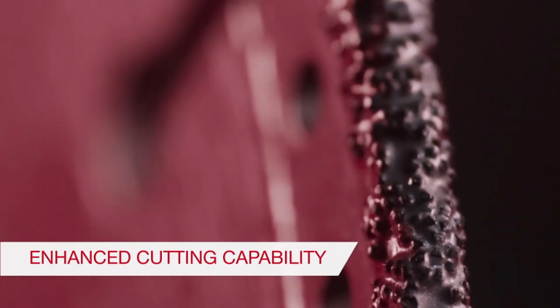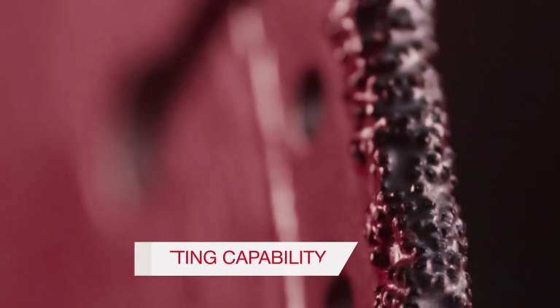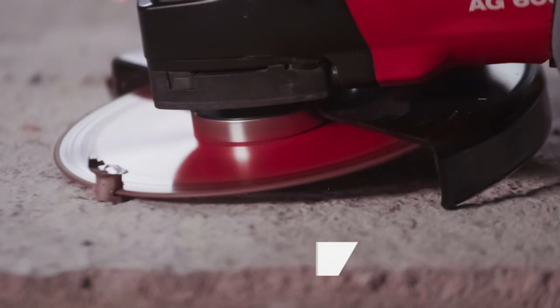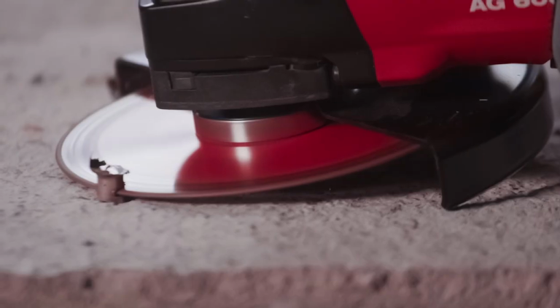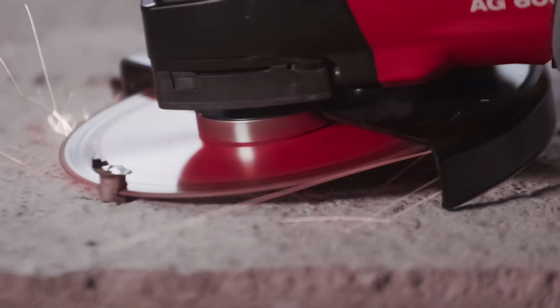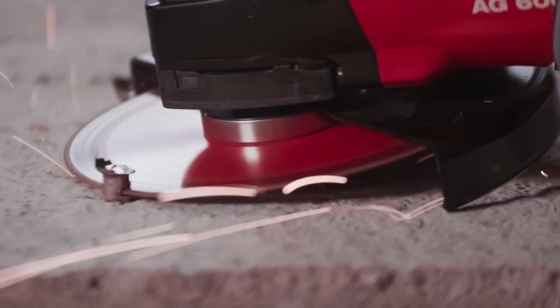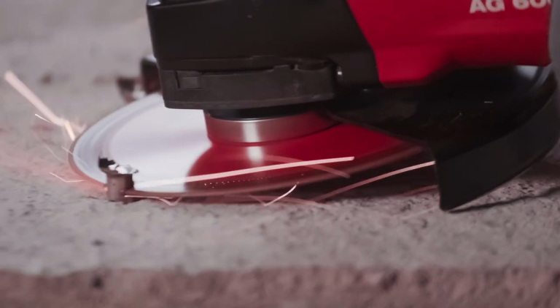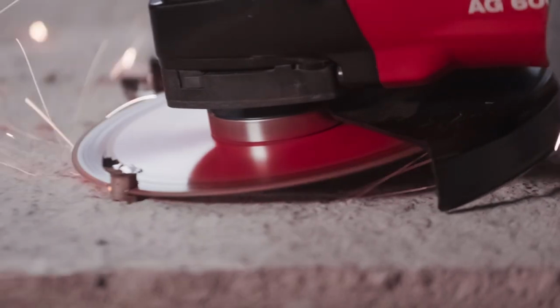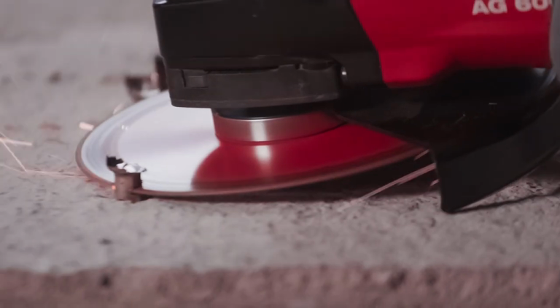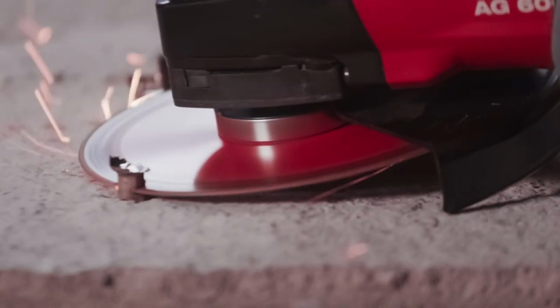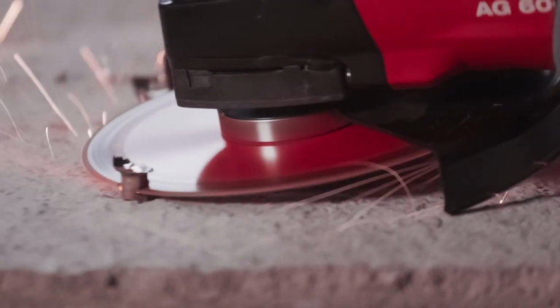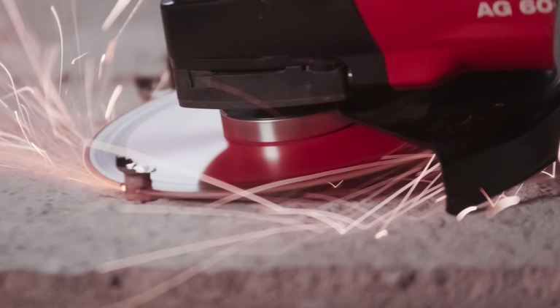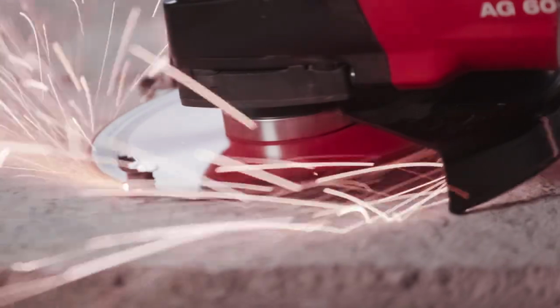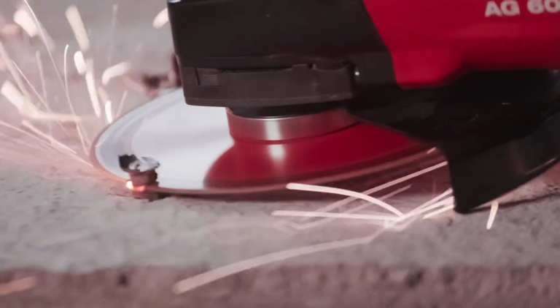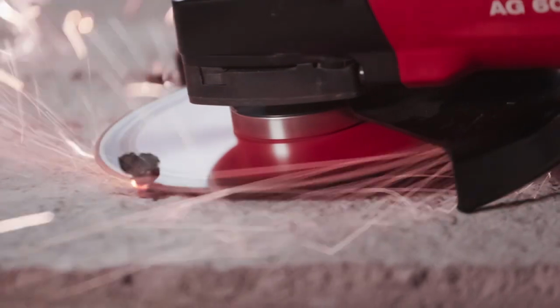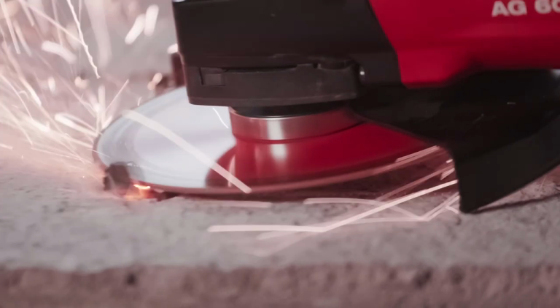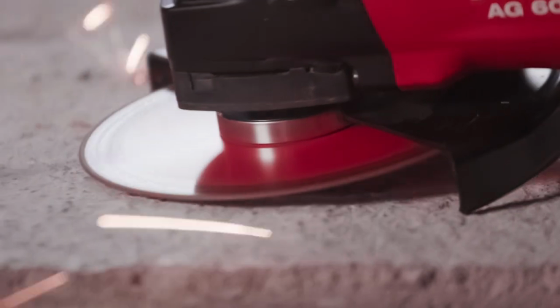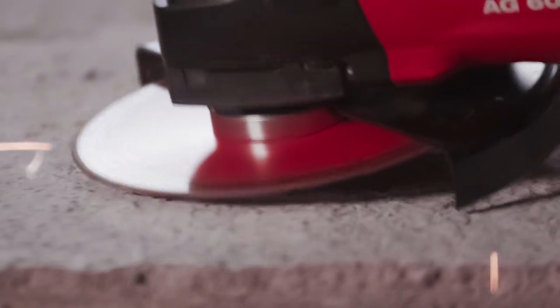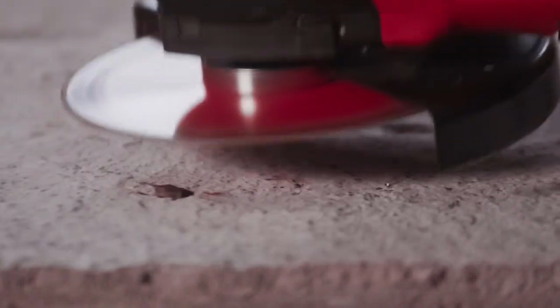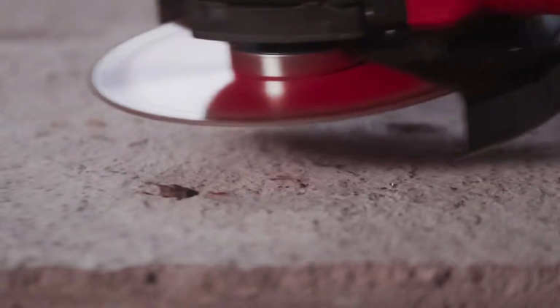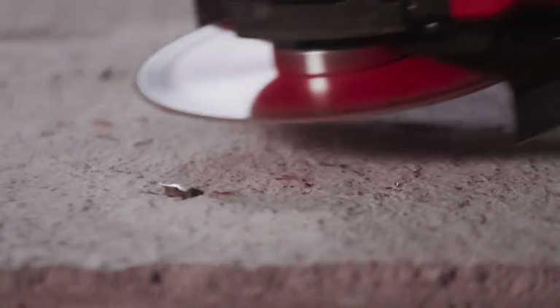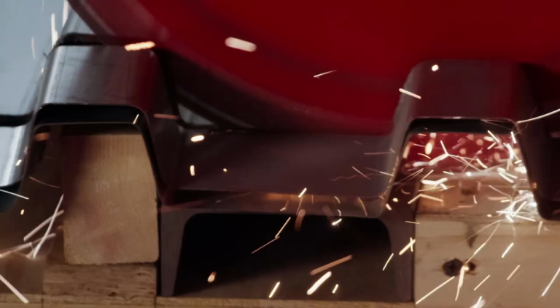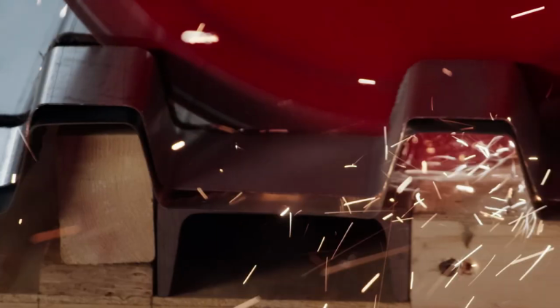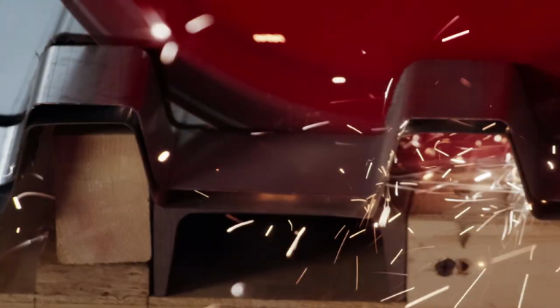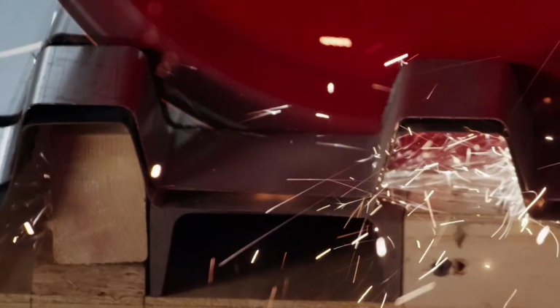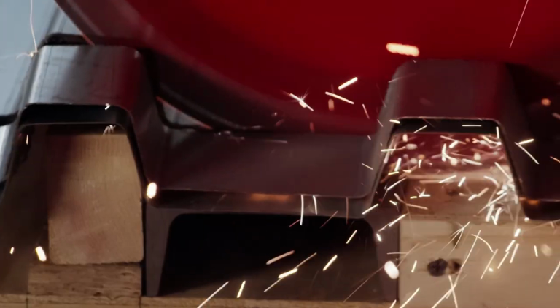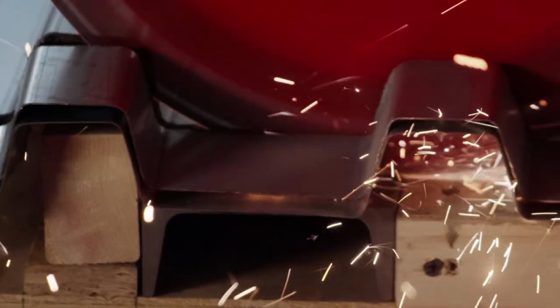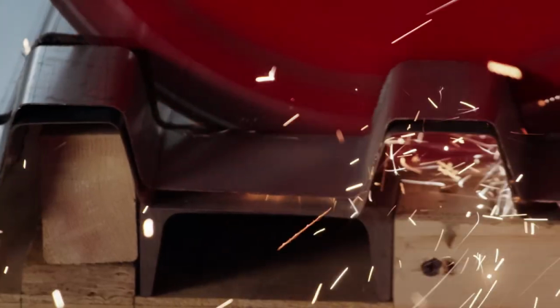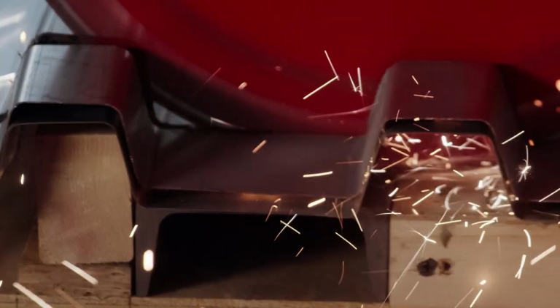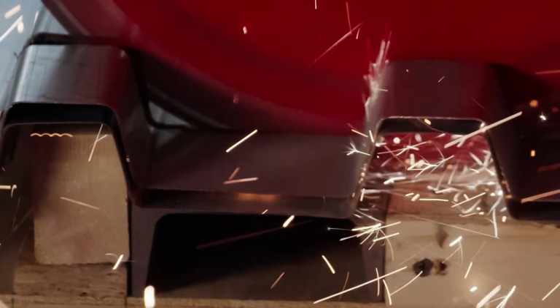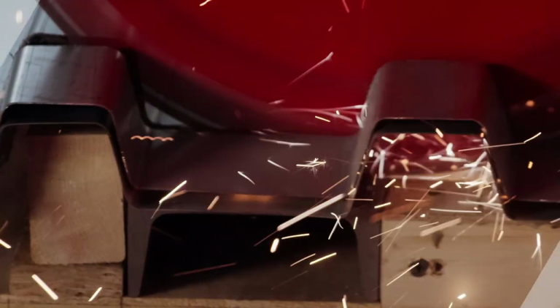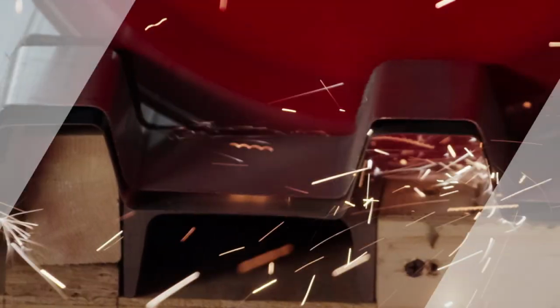The Hilti SPX metal cutting diamond blade is a pro-level cutting disc that you can depend on the edge and on.